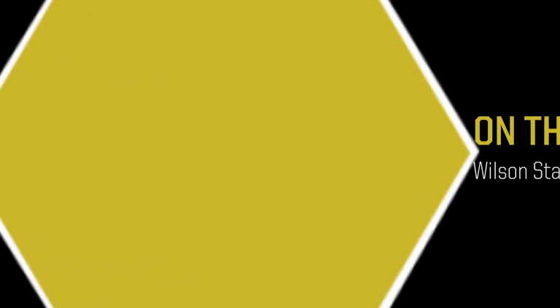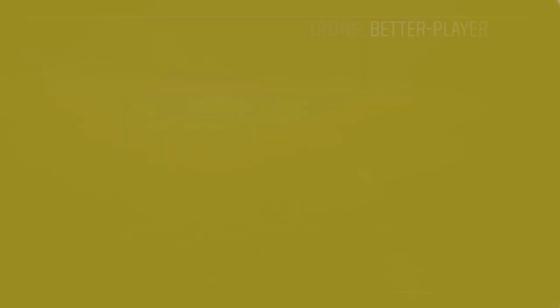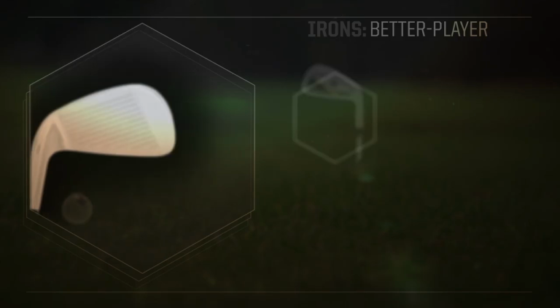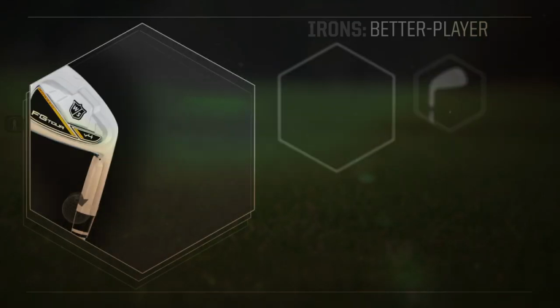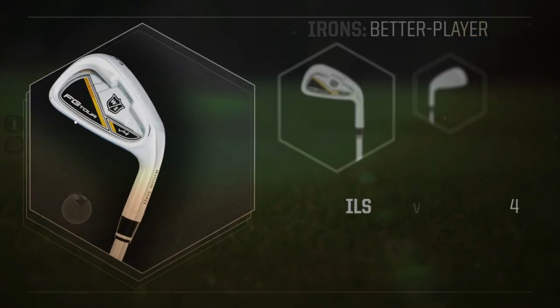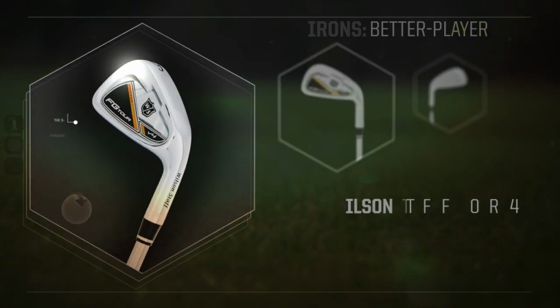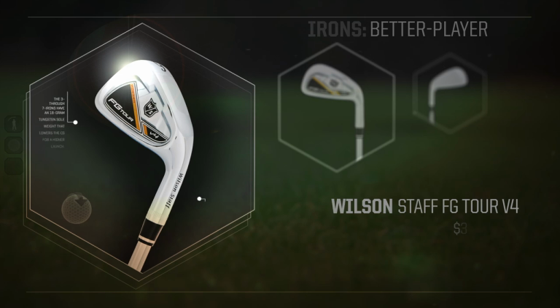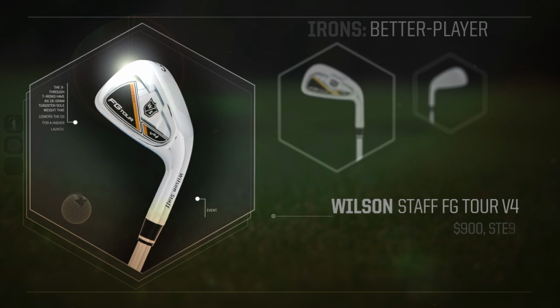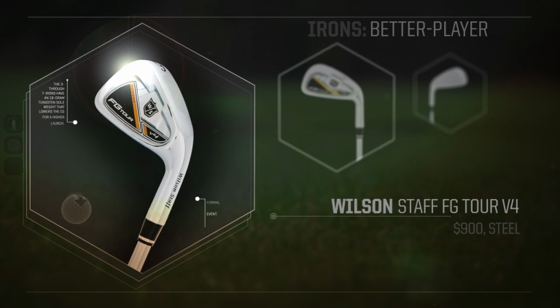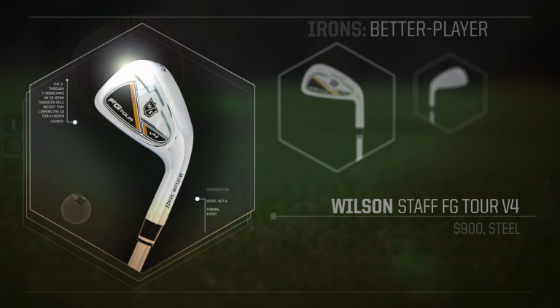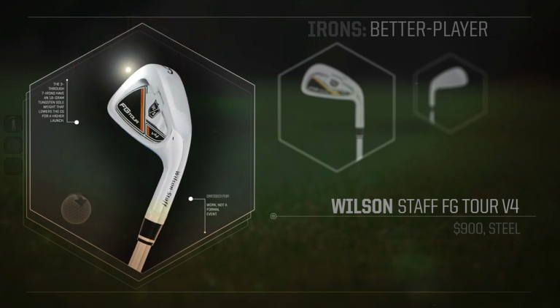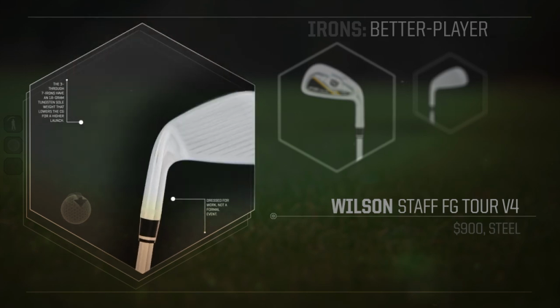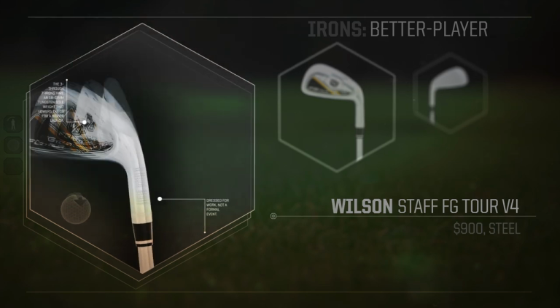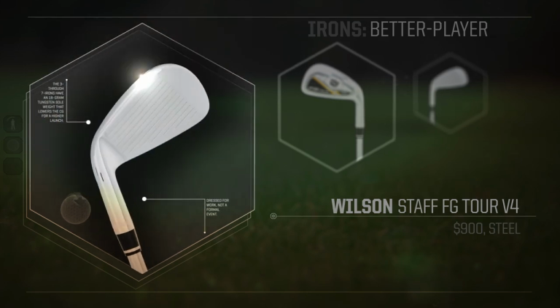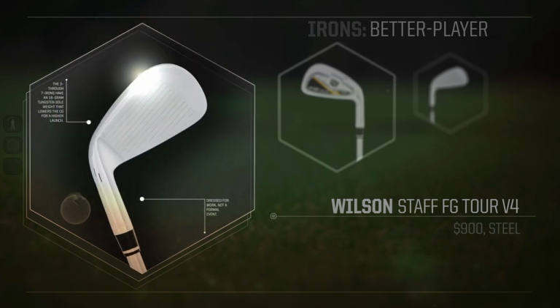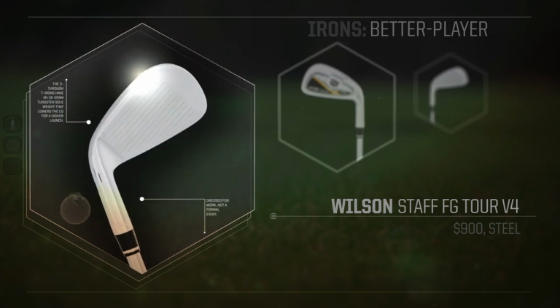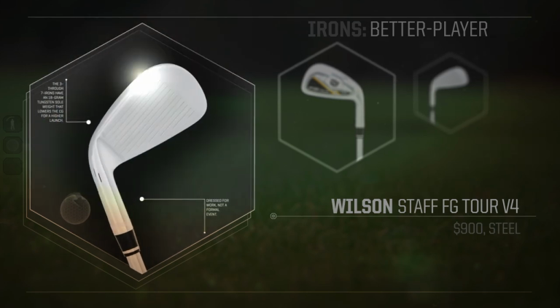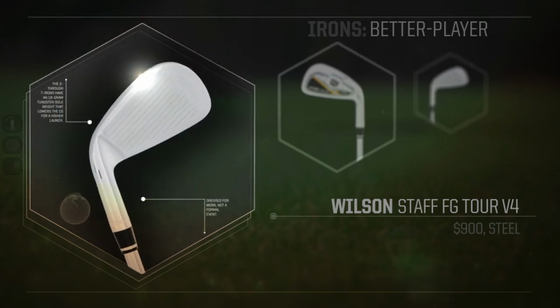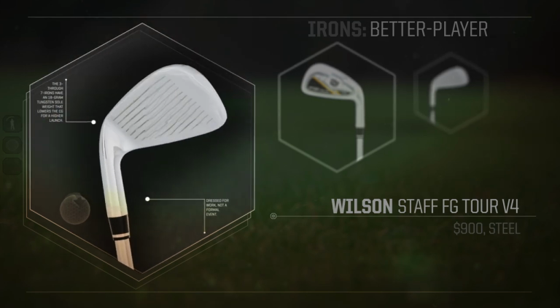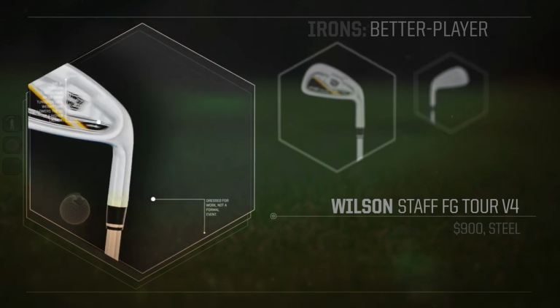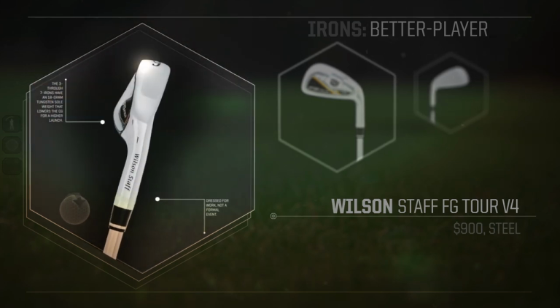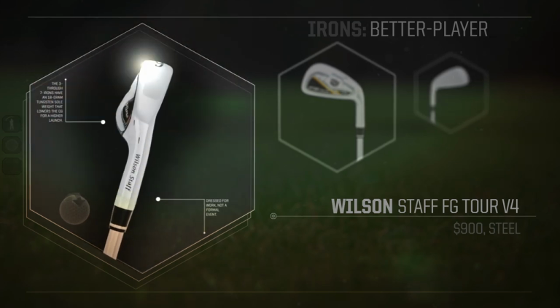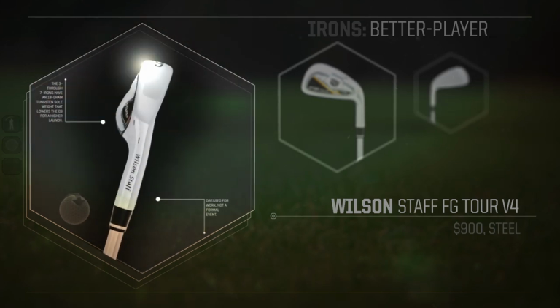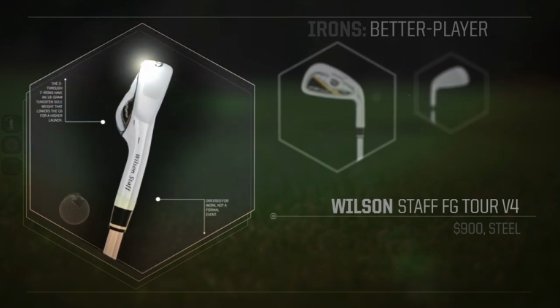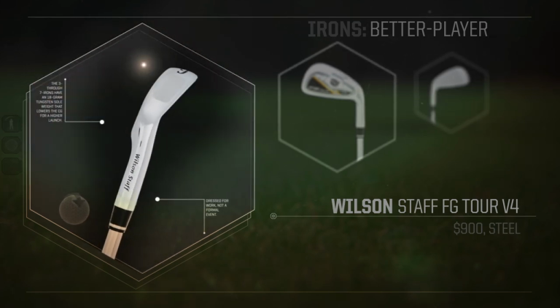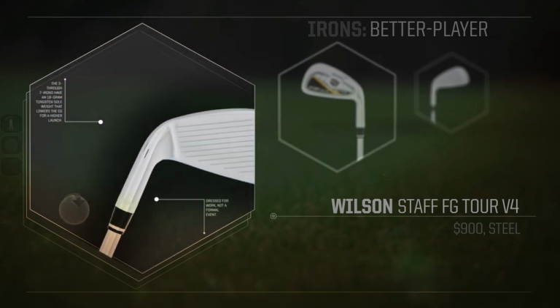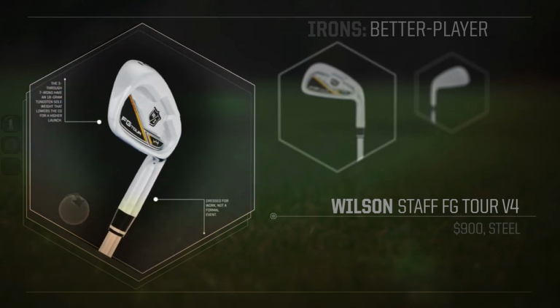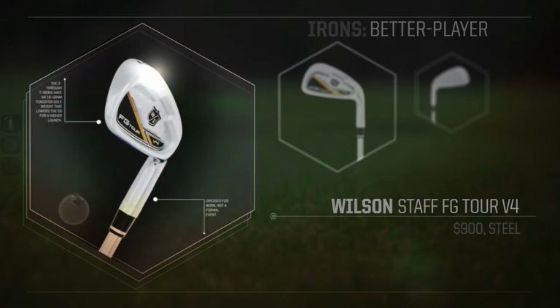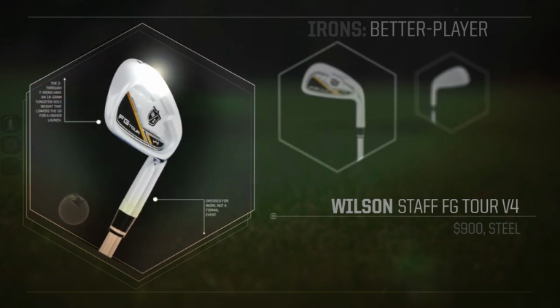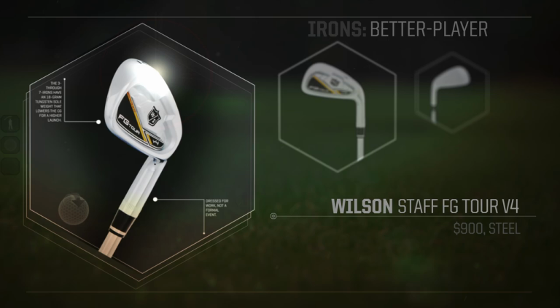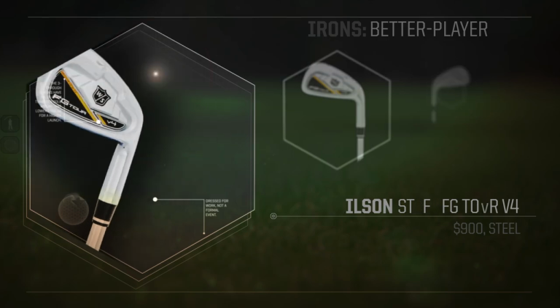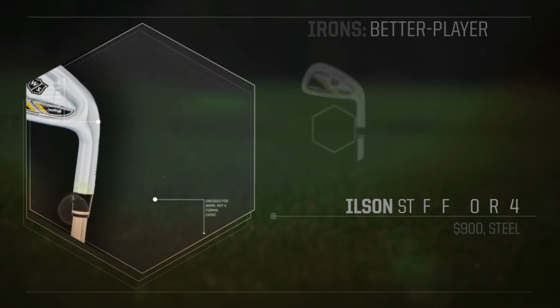Hi, I'm John Doberstein. I tested better player irons this week and one of my favorites of the week was the Wilson Staff FG Tour V4.